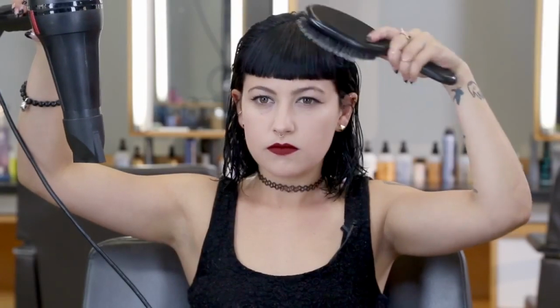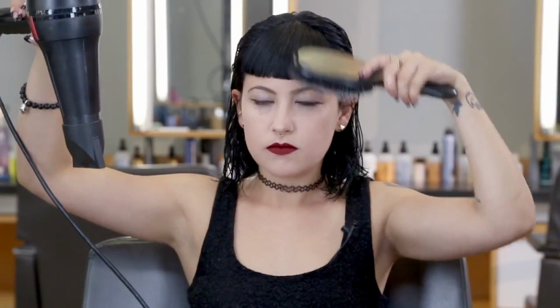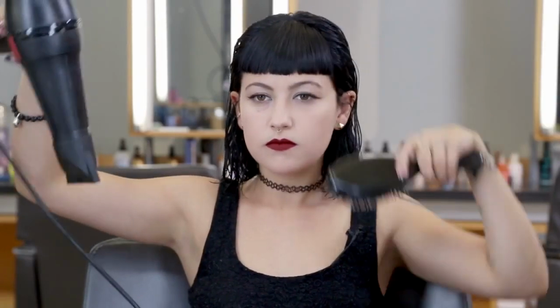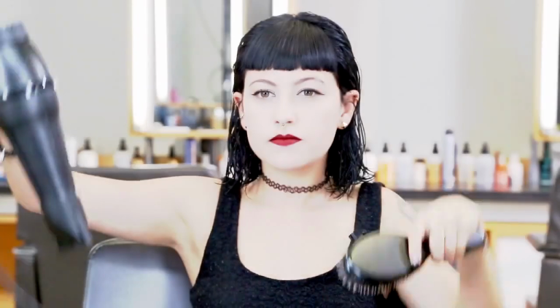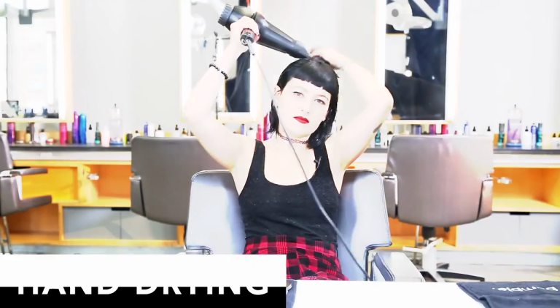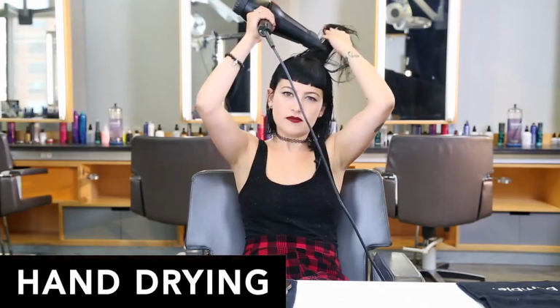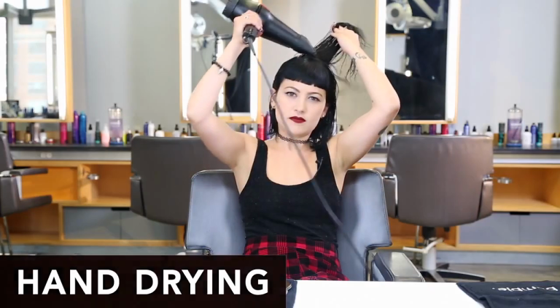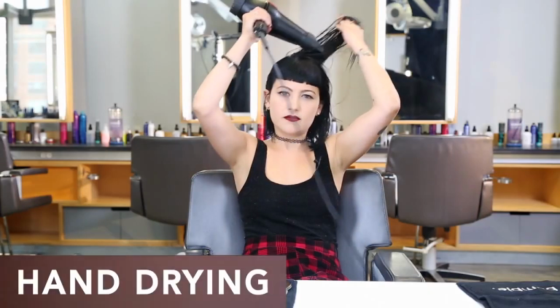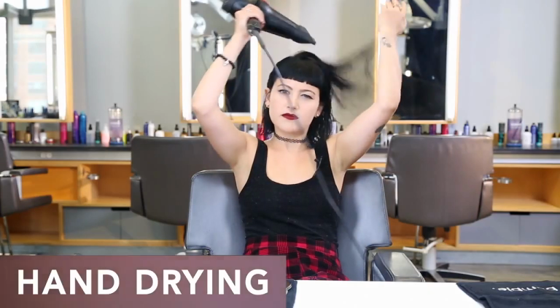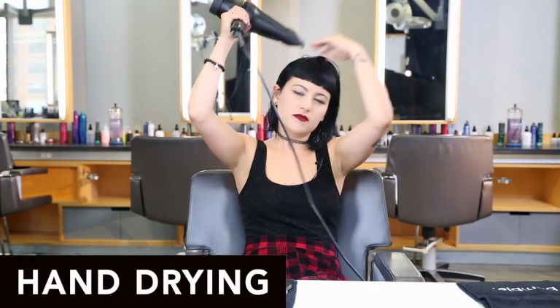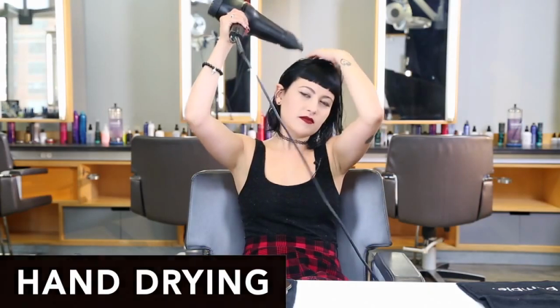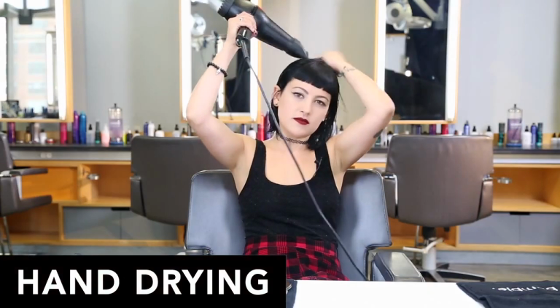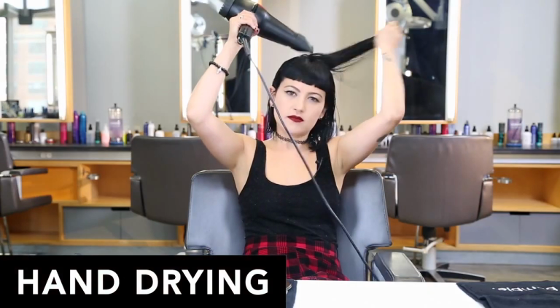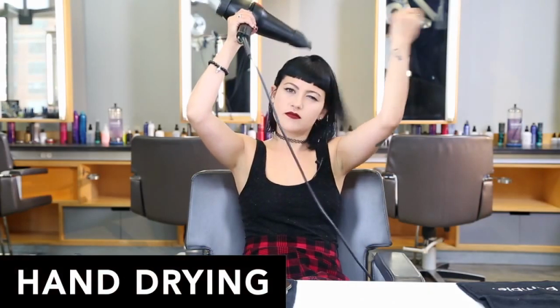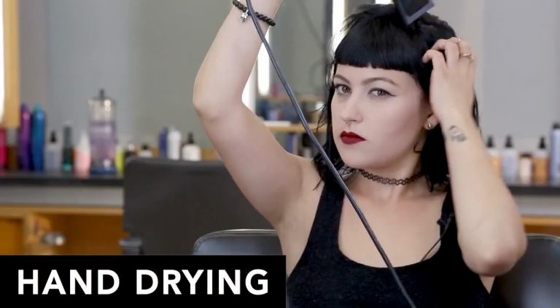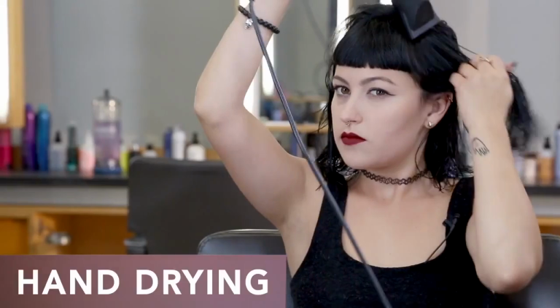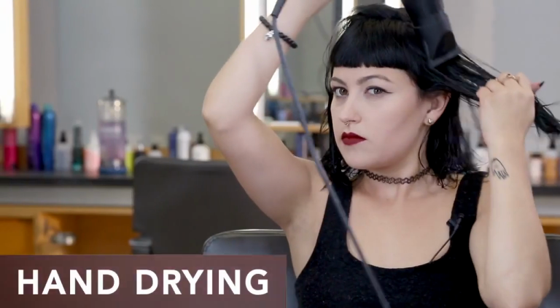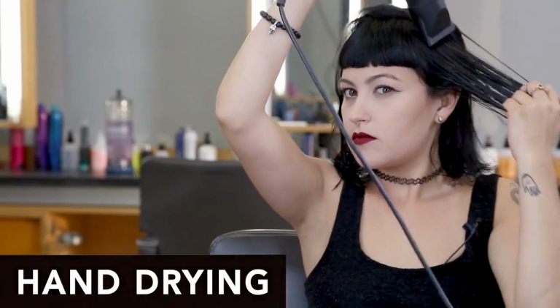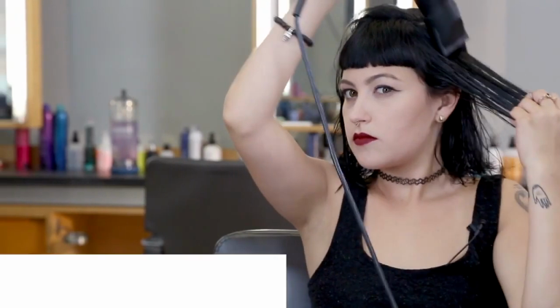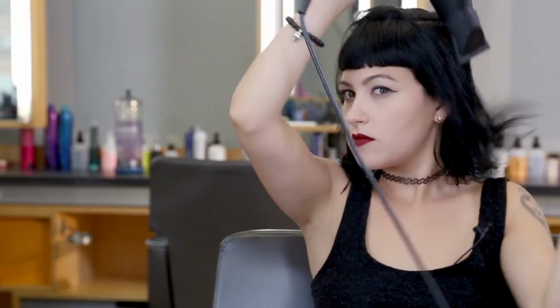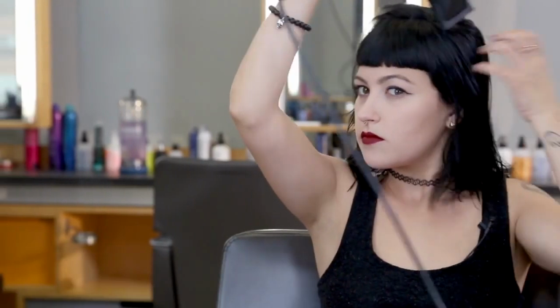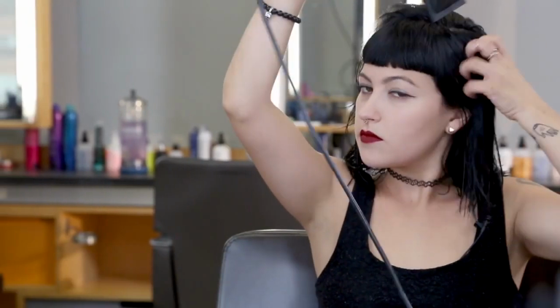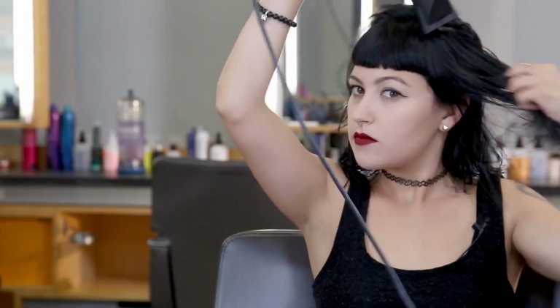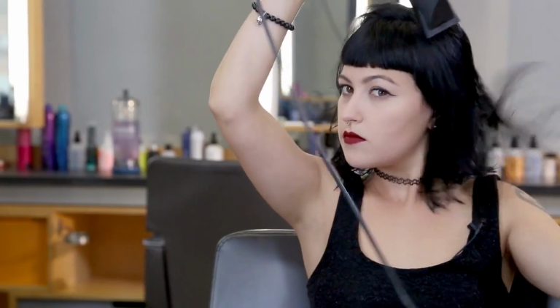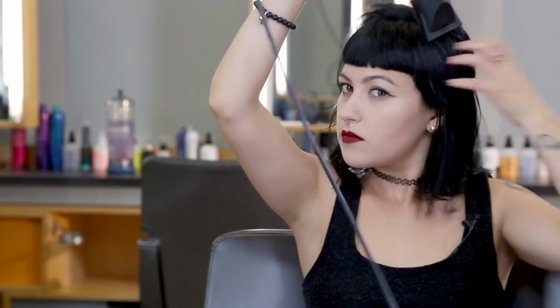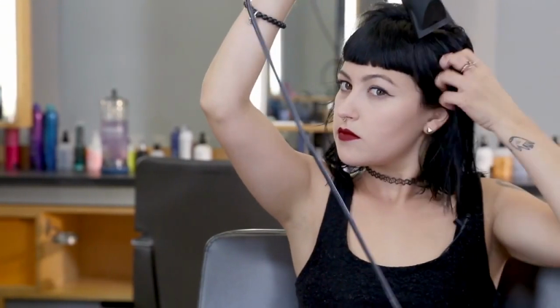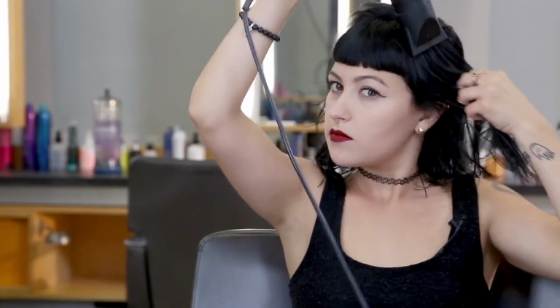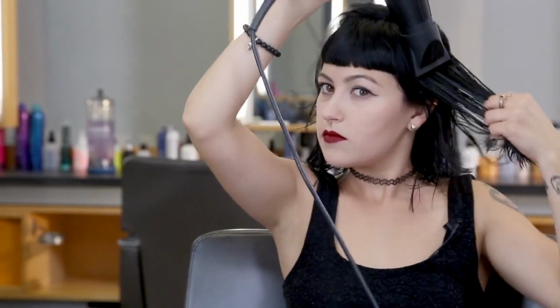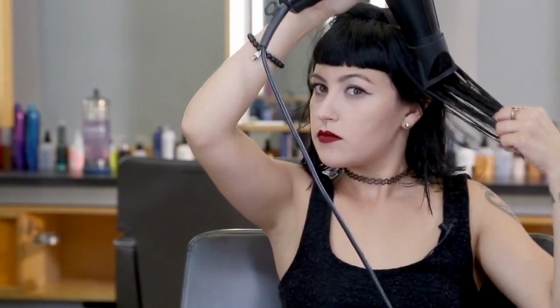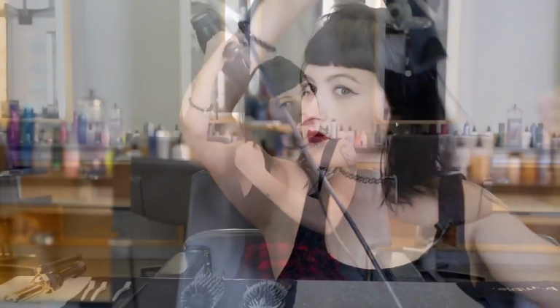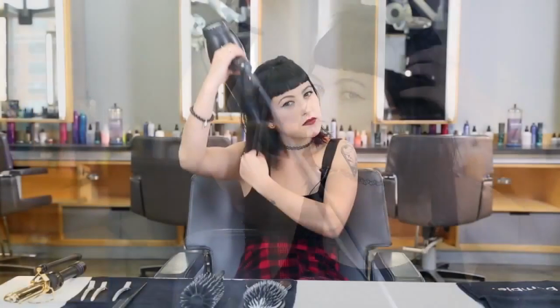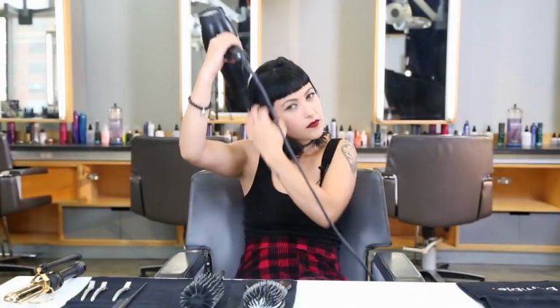Now I'm going to hand dry to create body and start smoothing my hair. I like to get it about 80% dry.